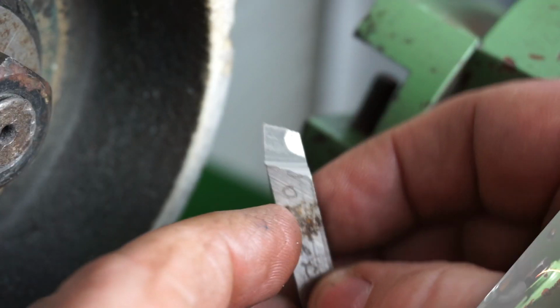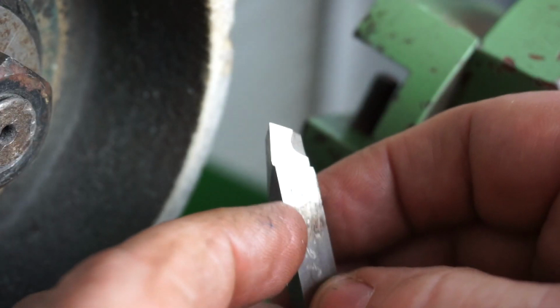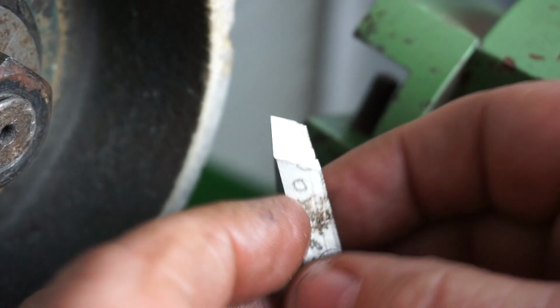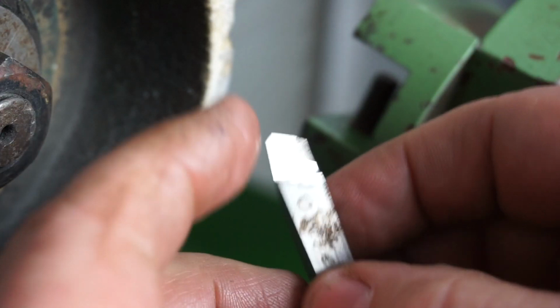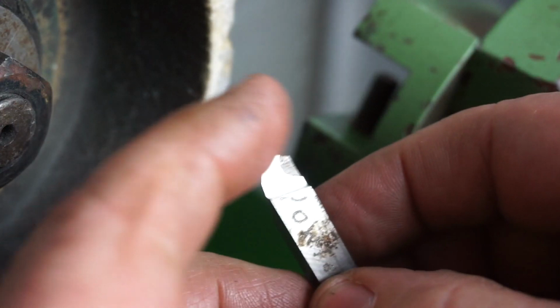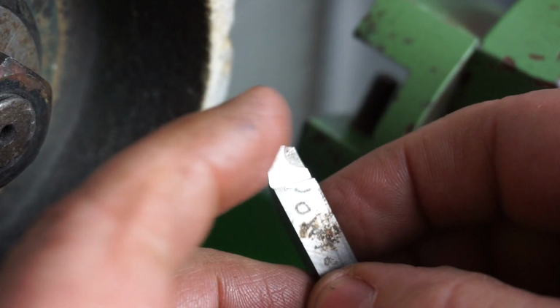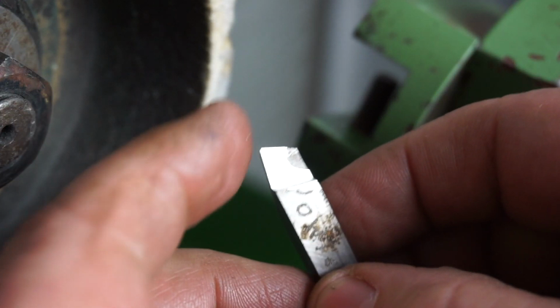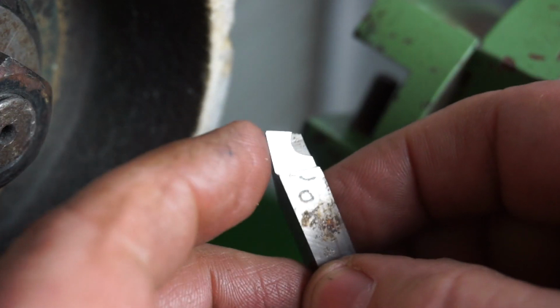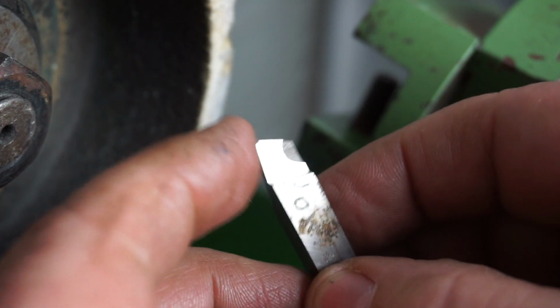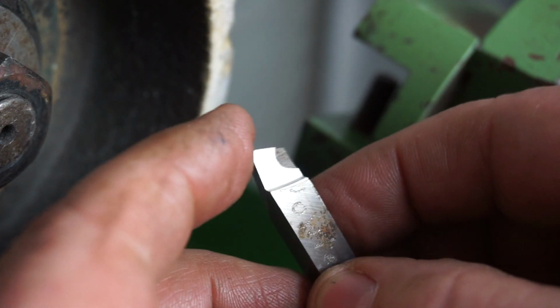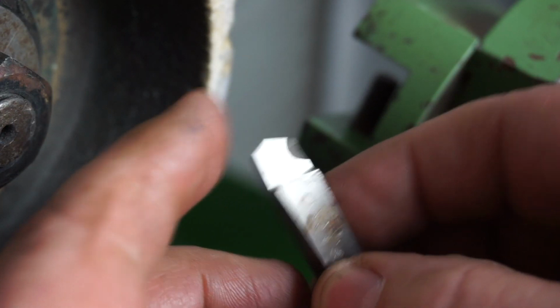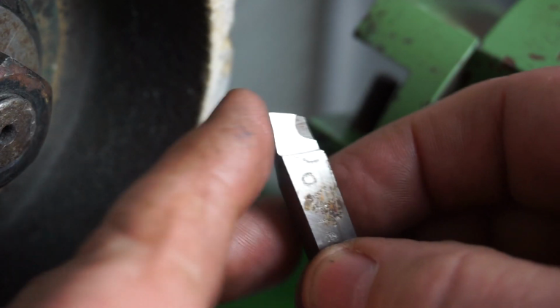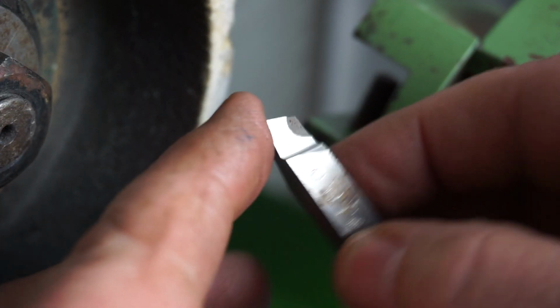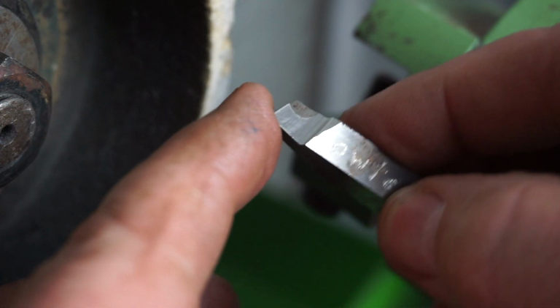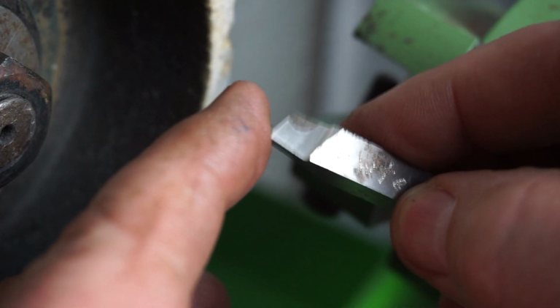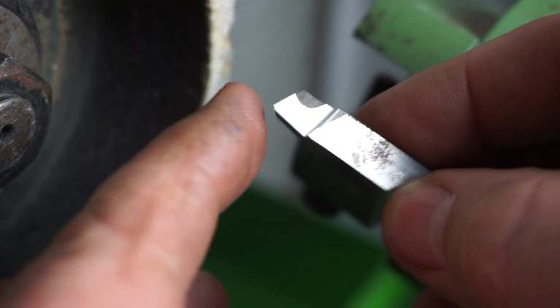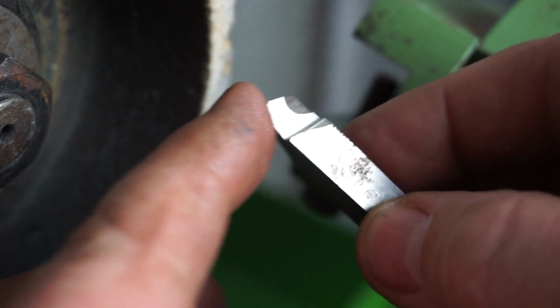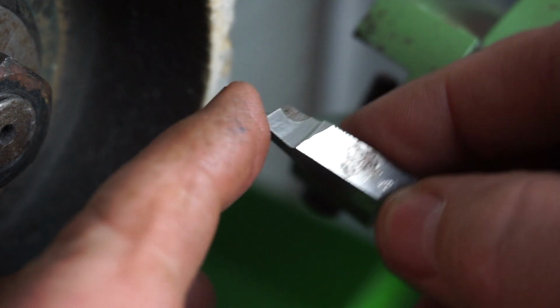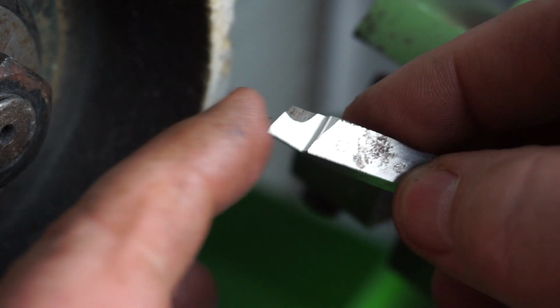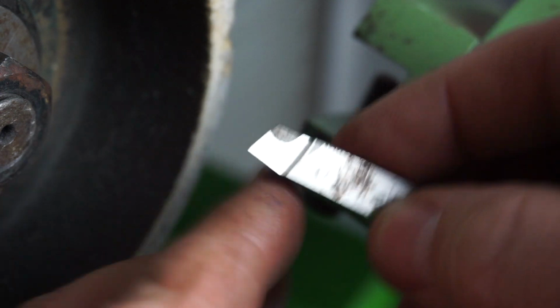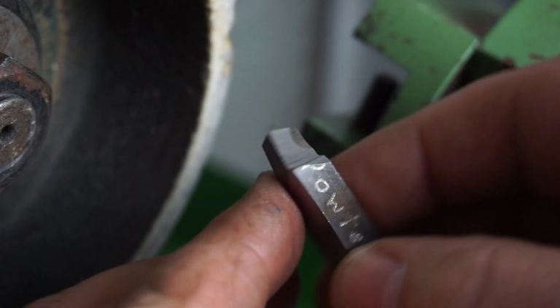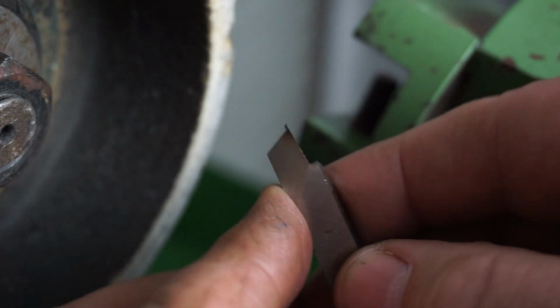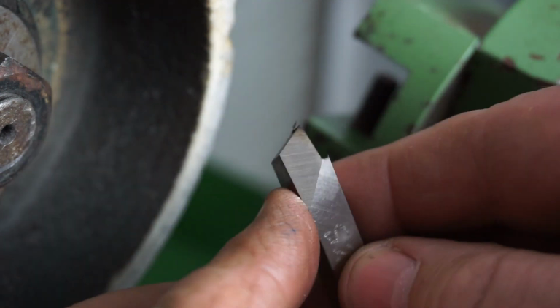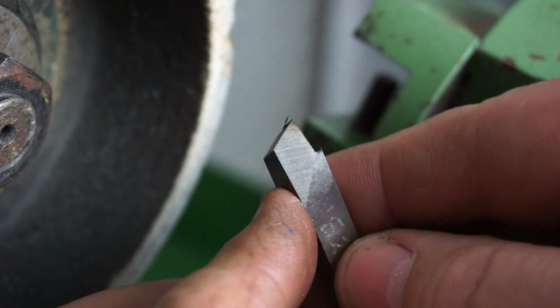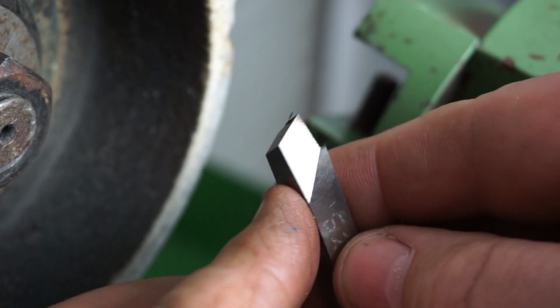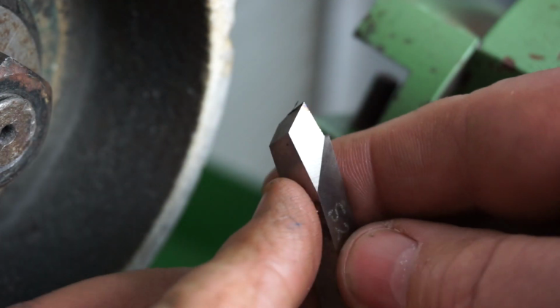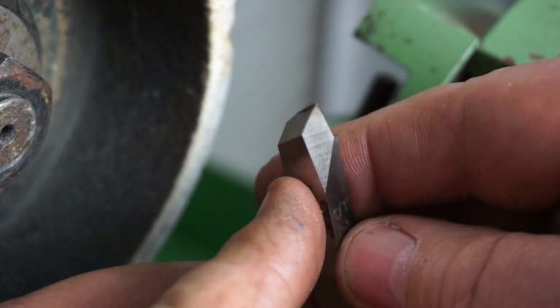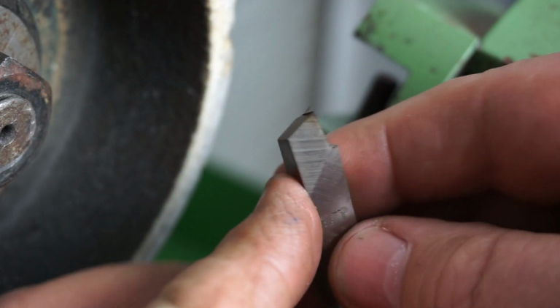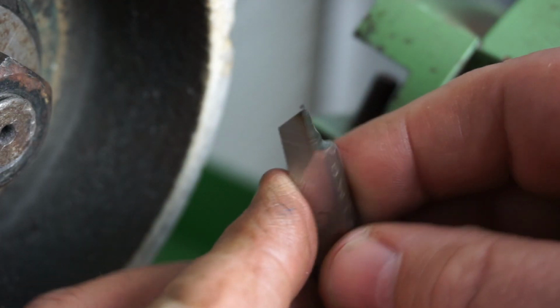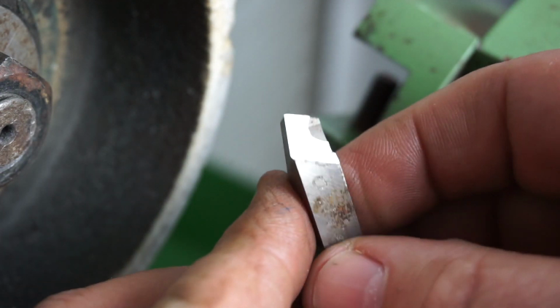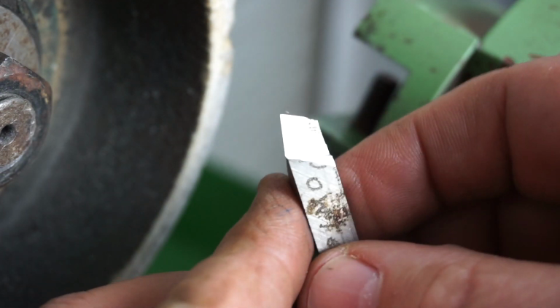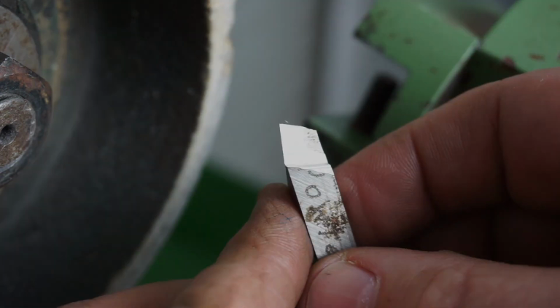I've got to put a bit of a nose radius on that, but I'll probably just do that with my oilstone. Yeah, I'm quite satisfied with that.